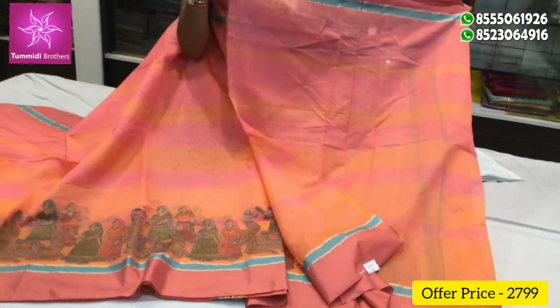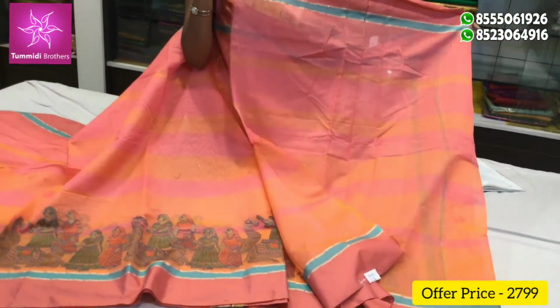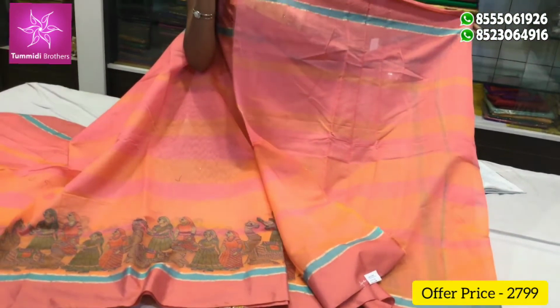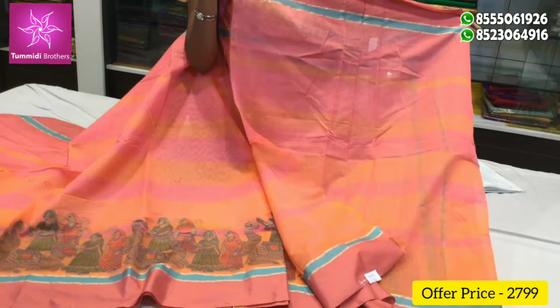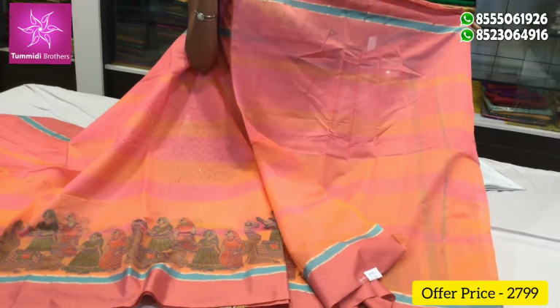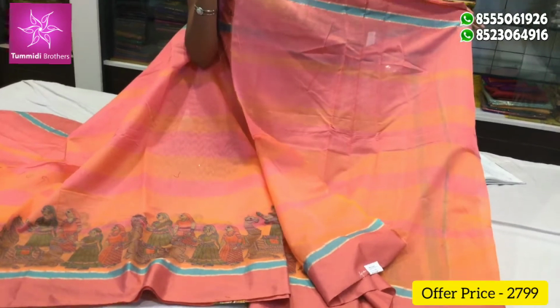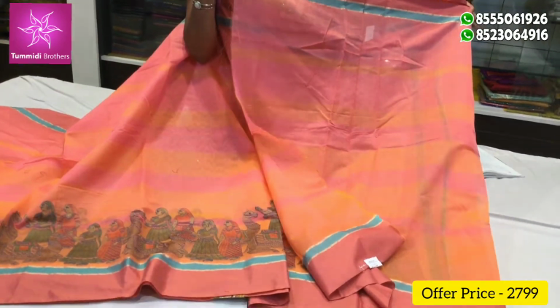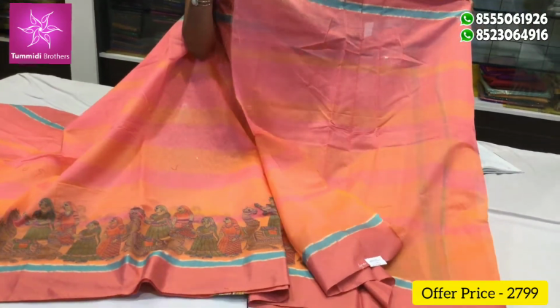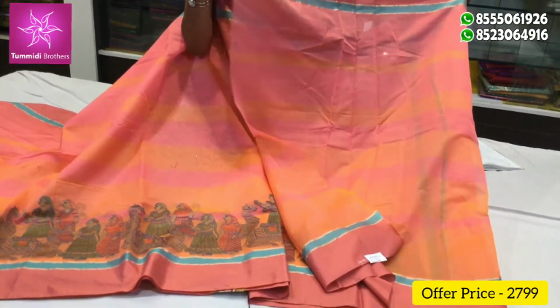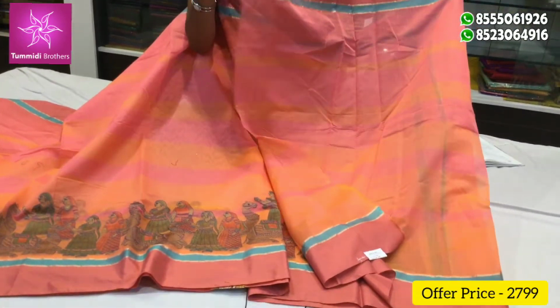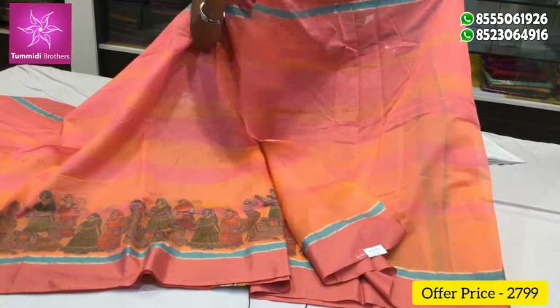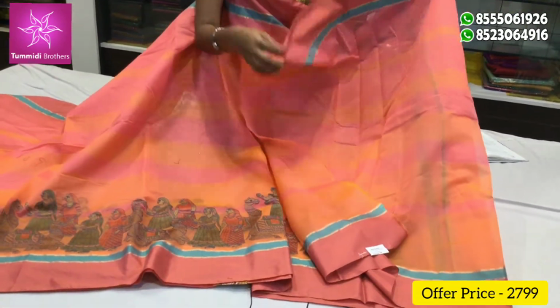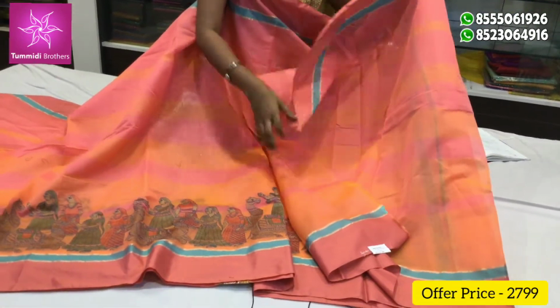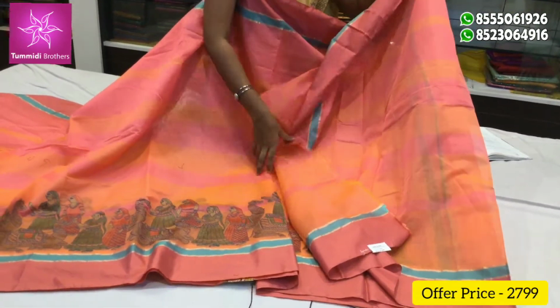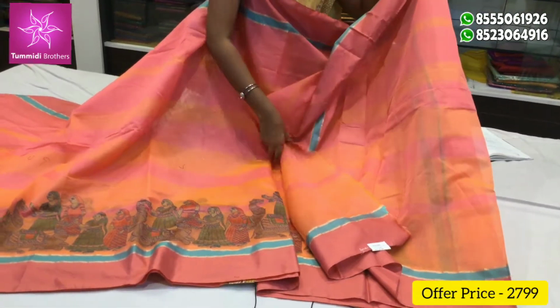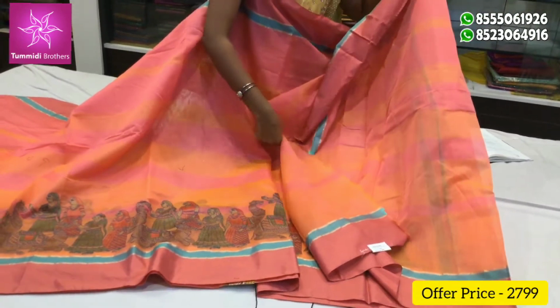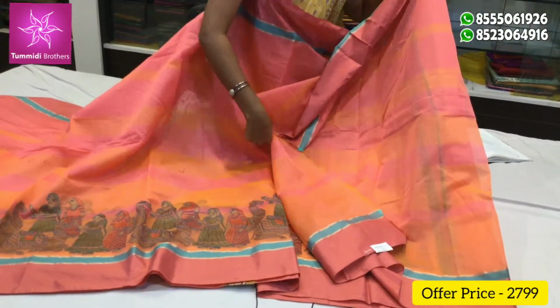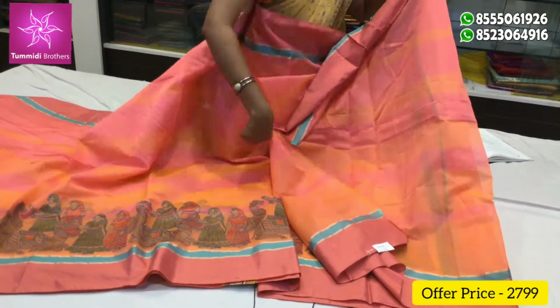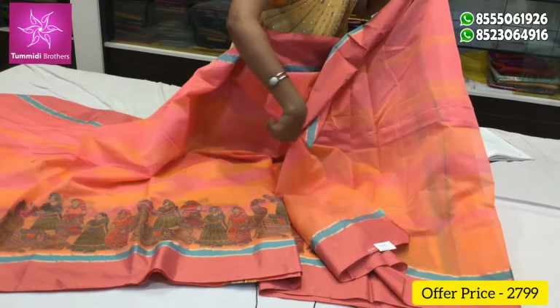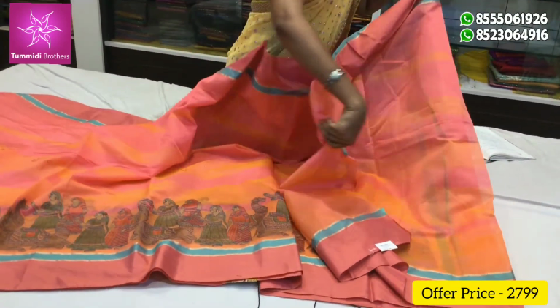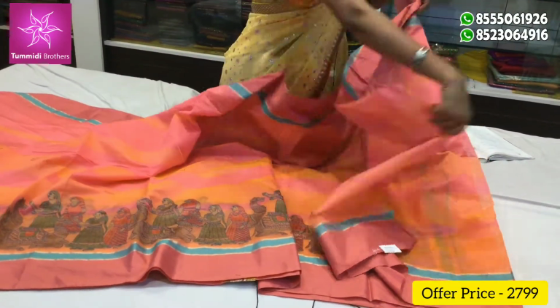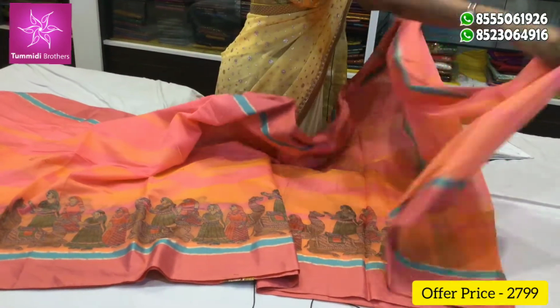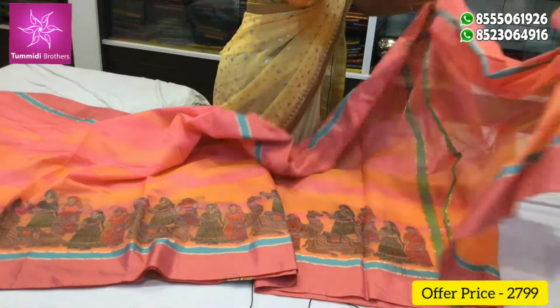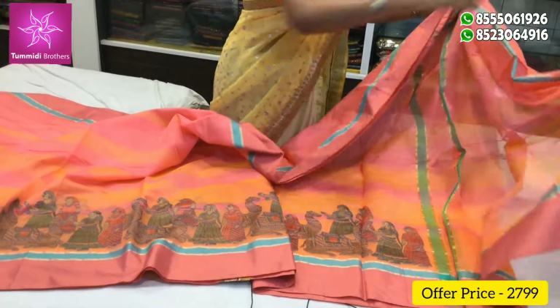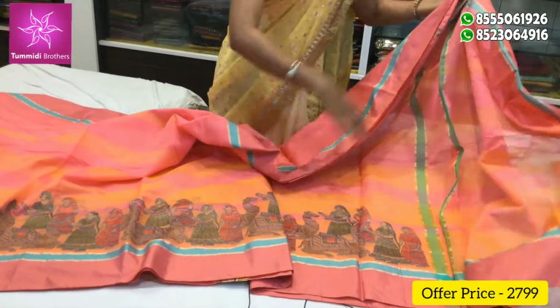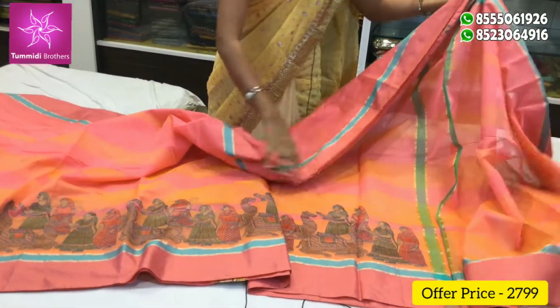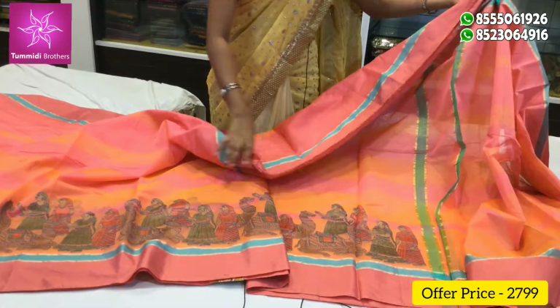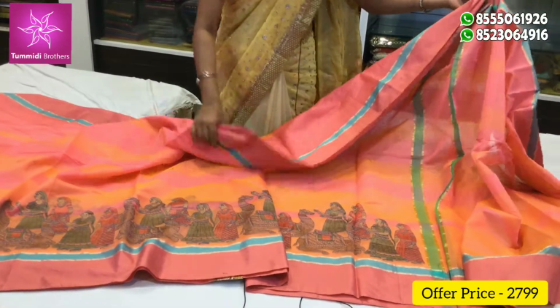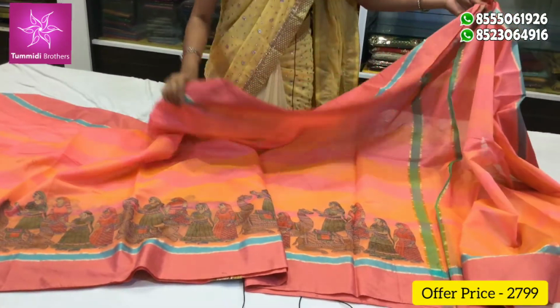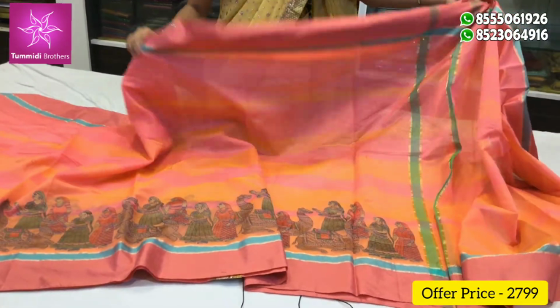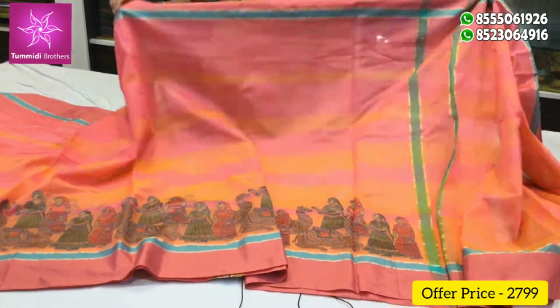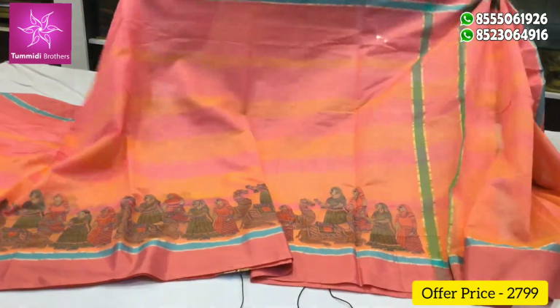With the clothes, we have plain clothes, check design, and contrast.